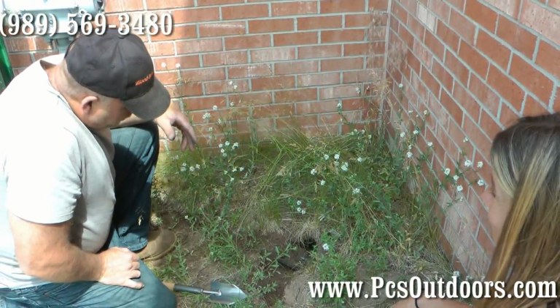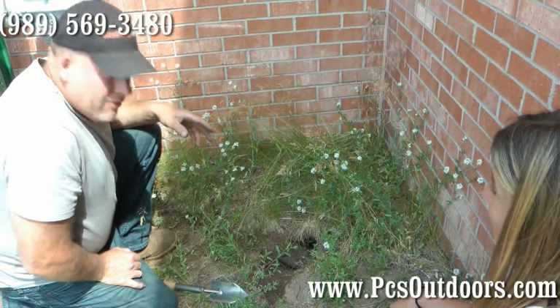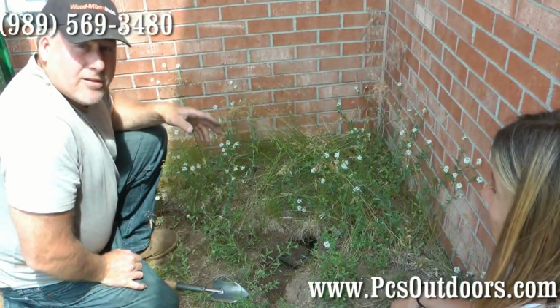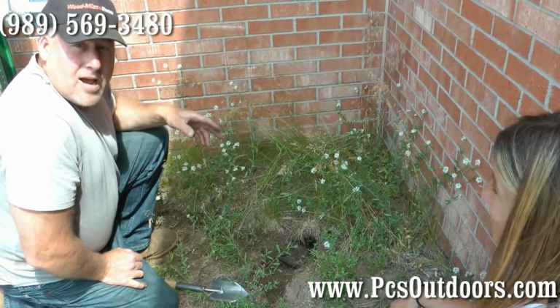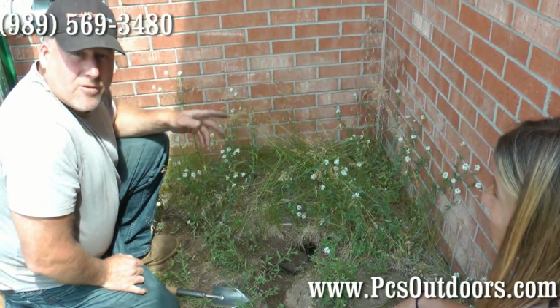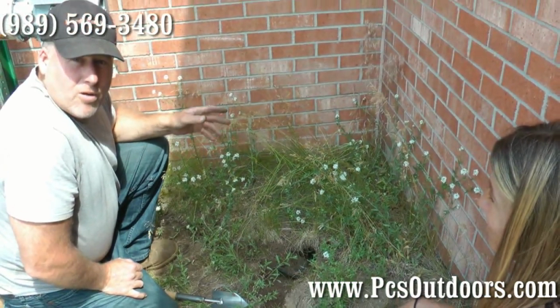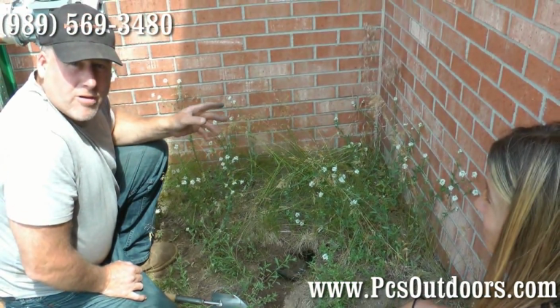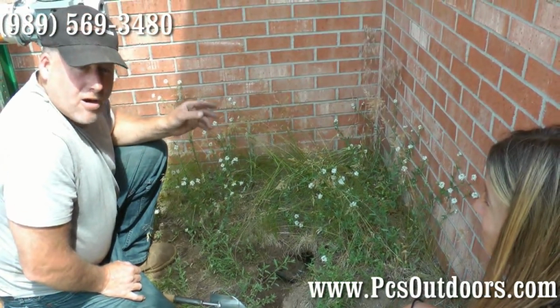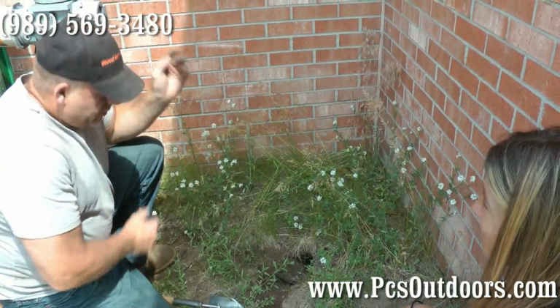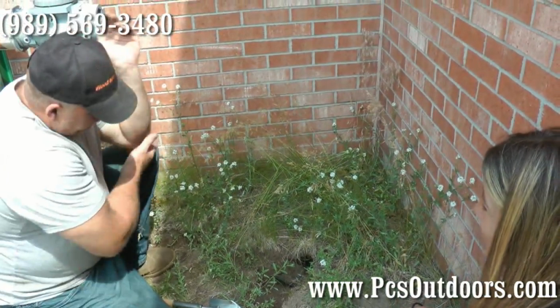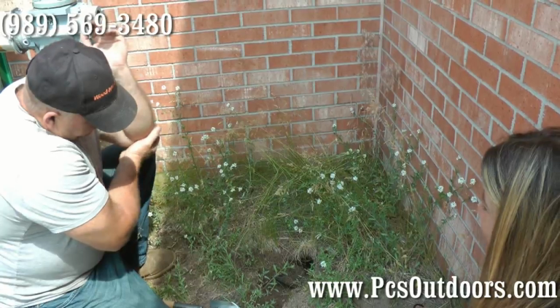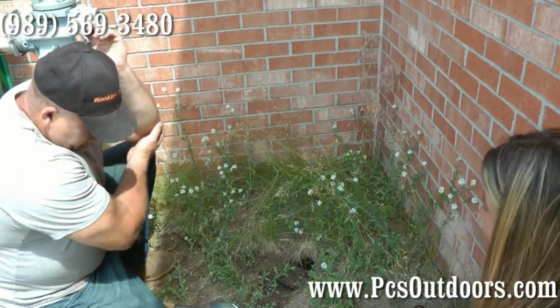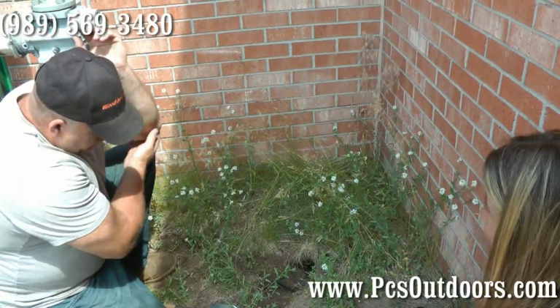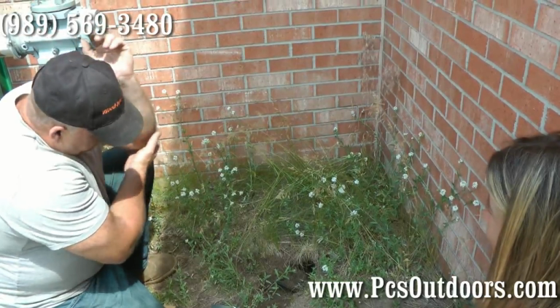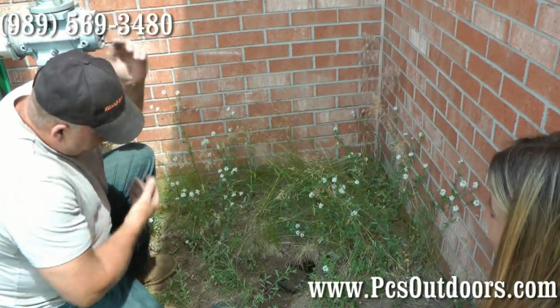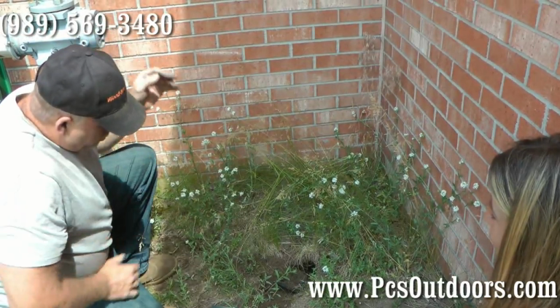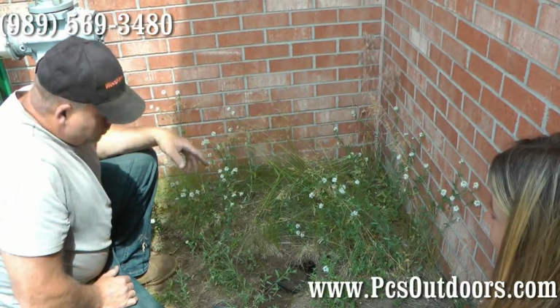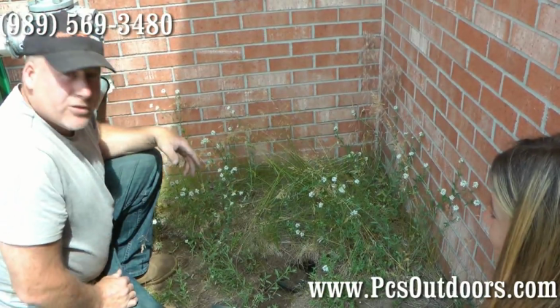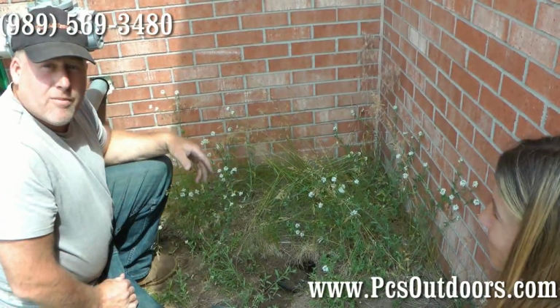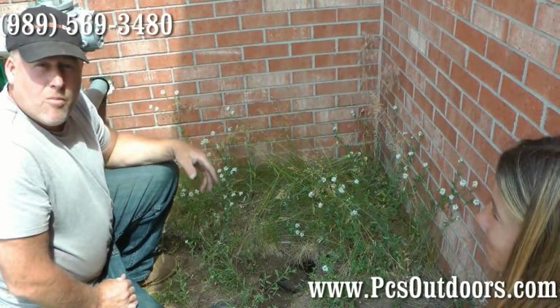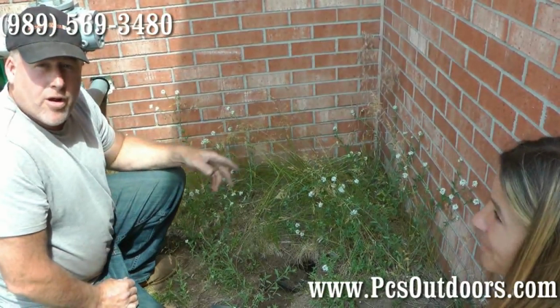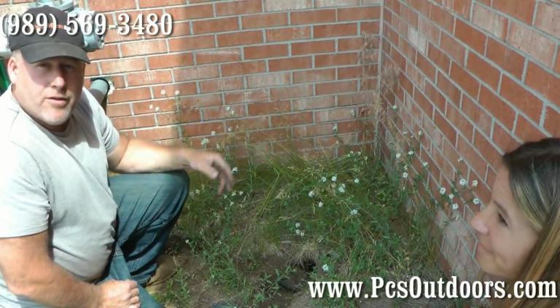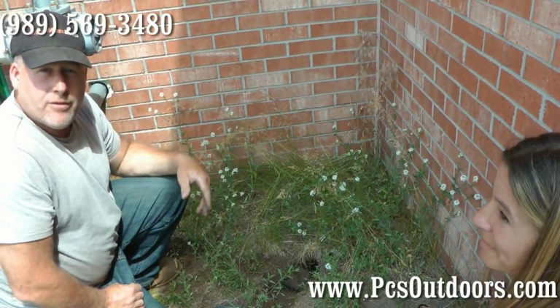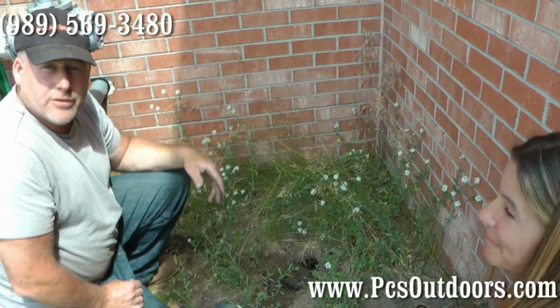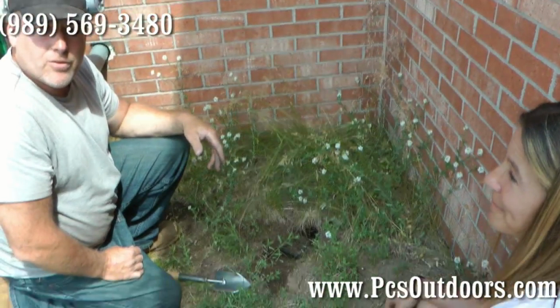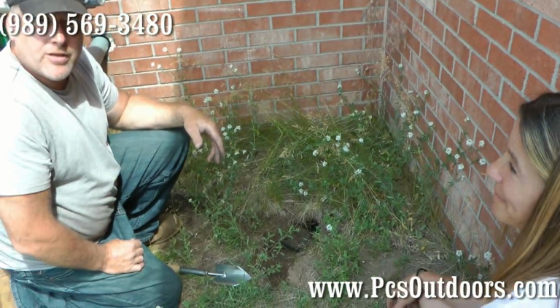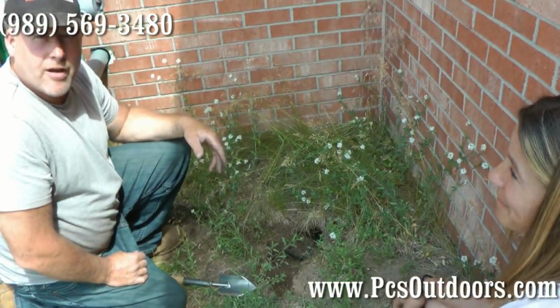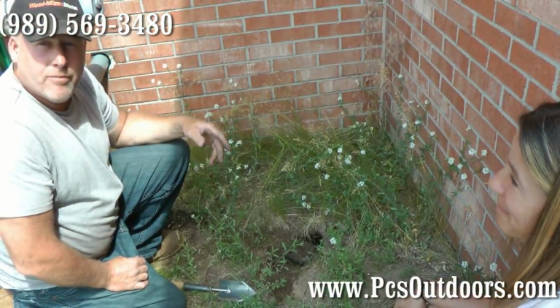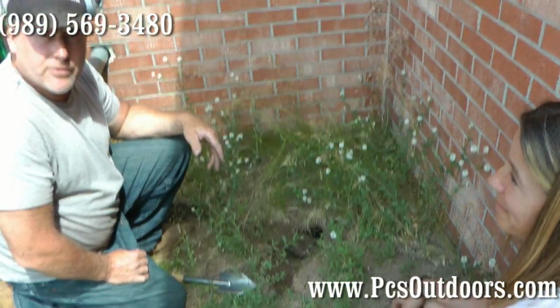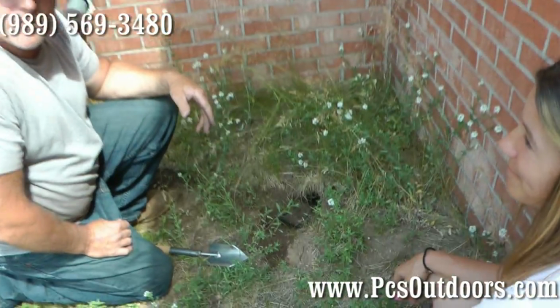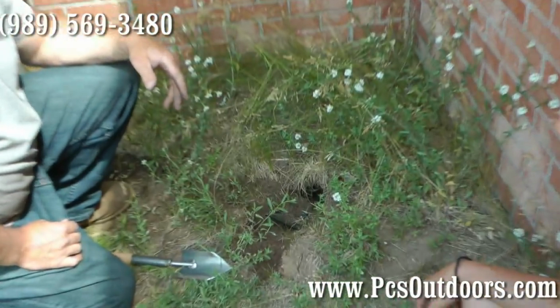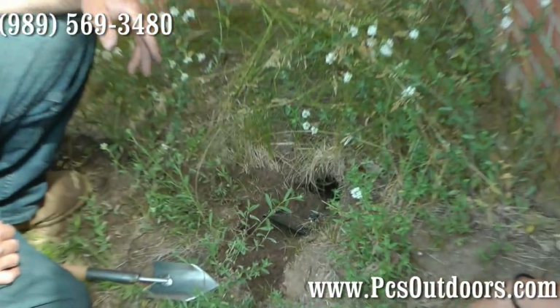They can raise a lot of trouble in your yard. So we'll see you tomorrow morning. This is Rusty Hale, PCS Outdoors.